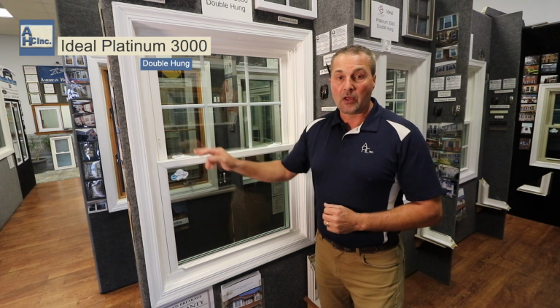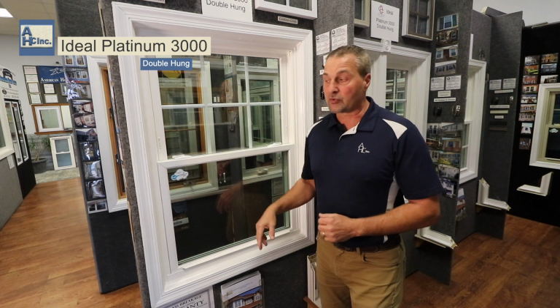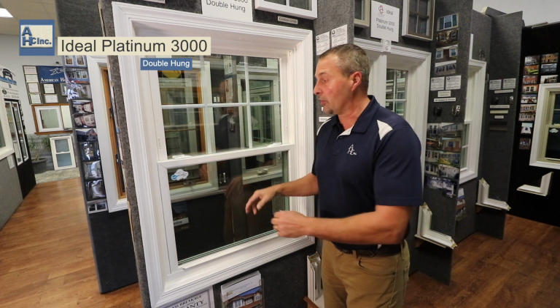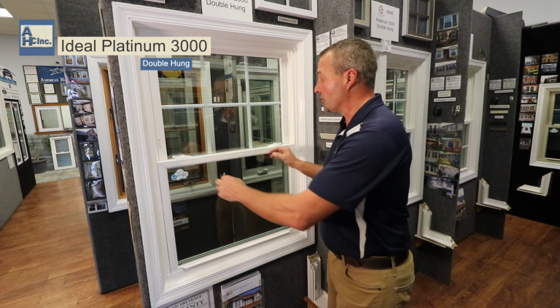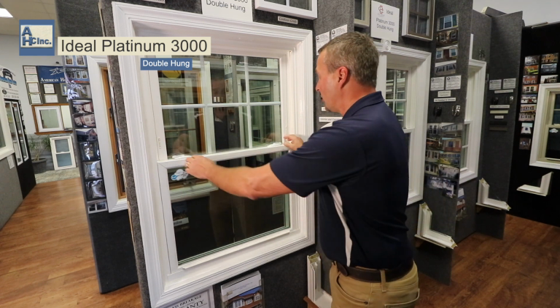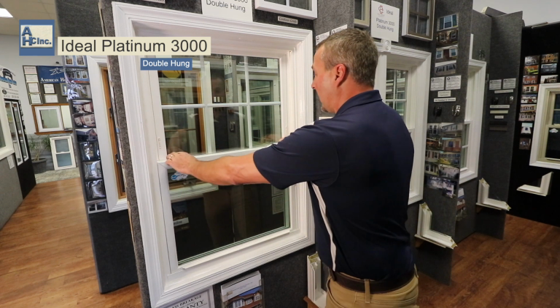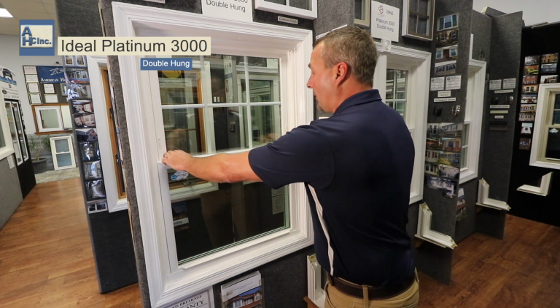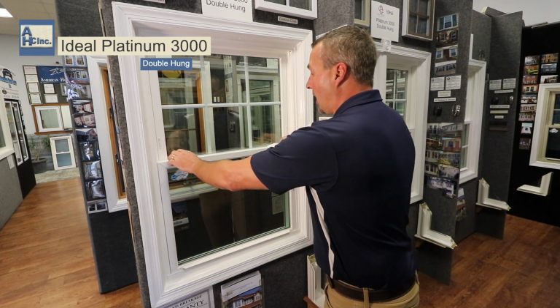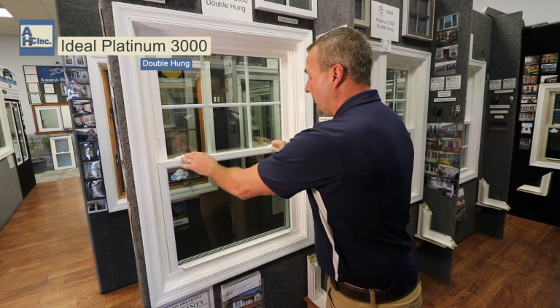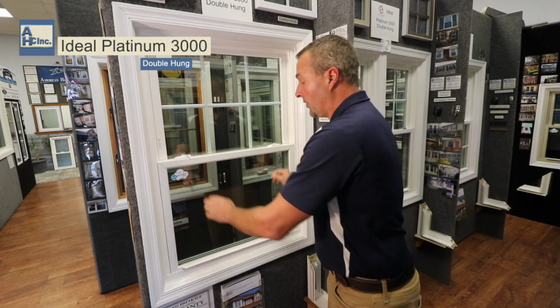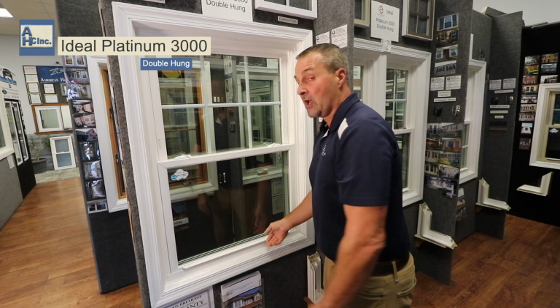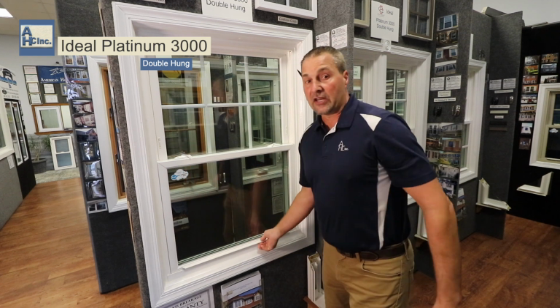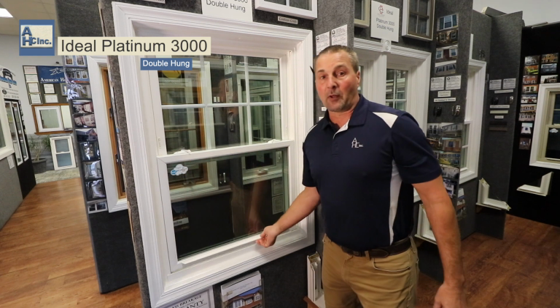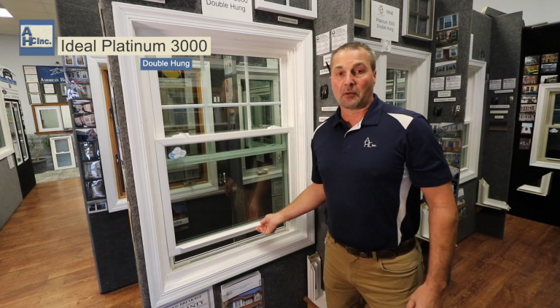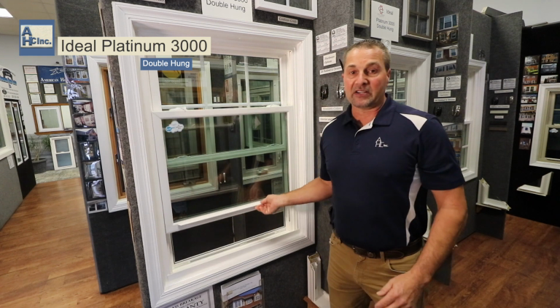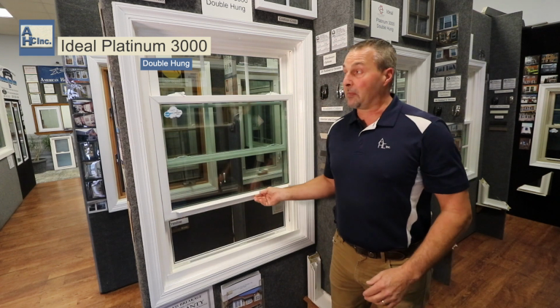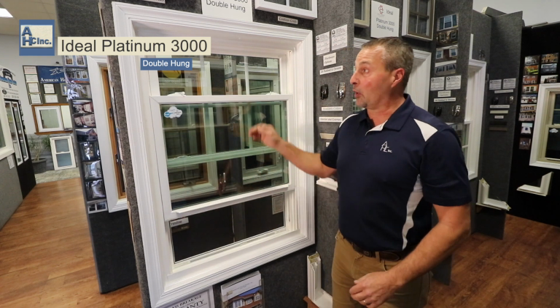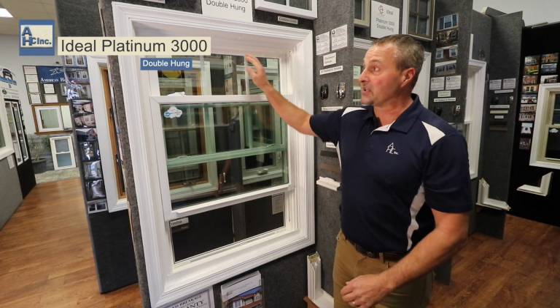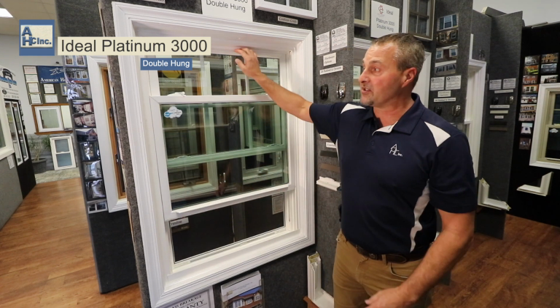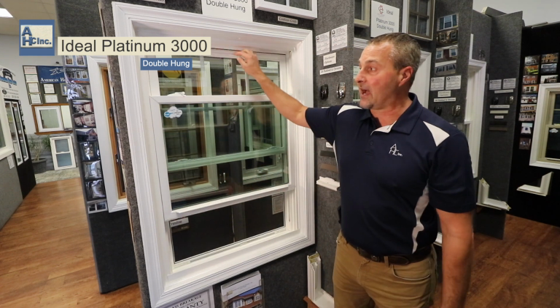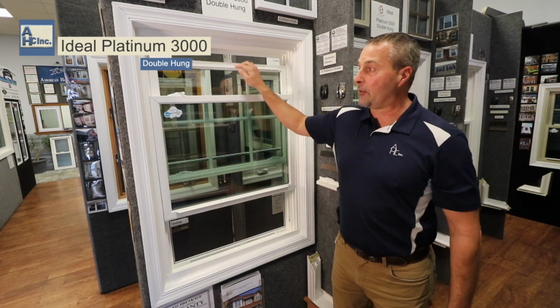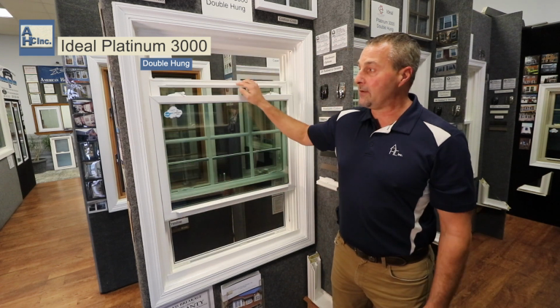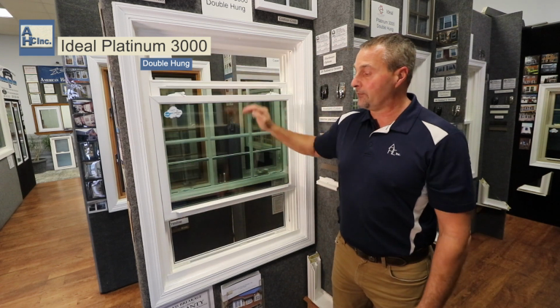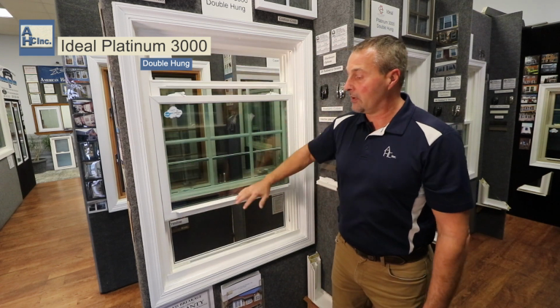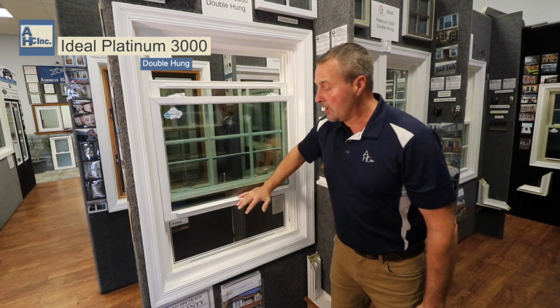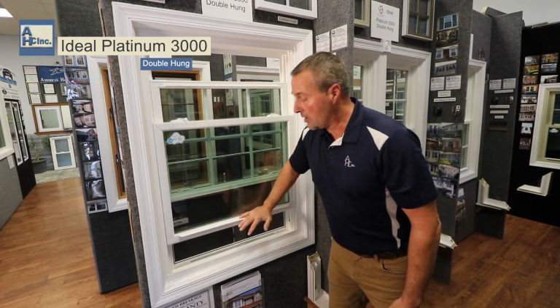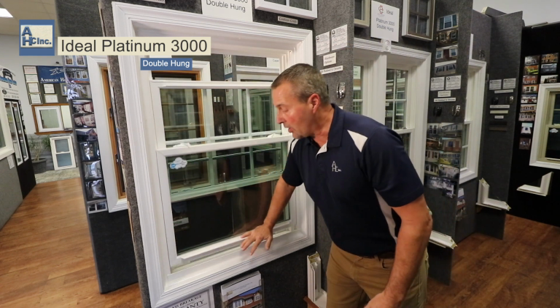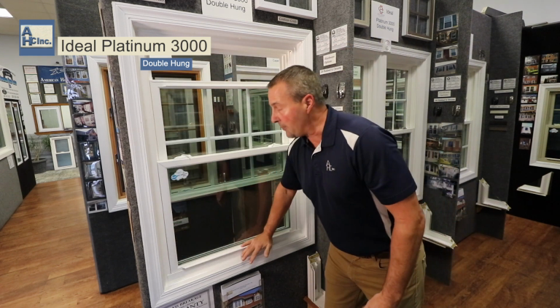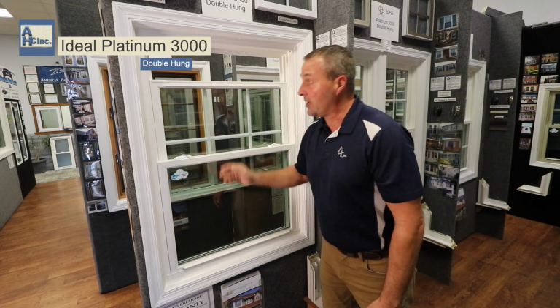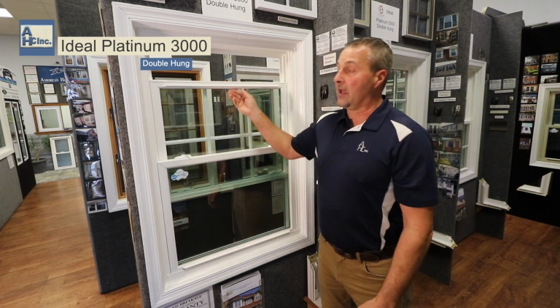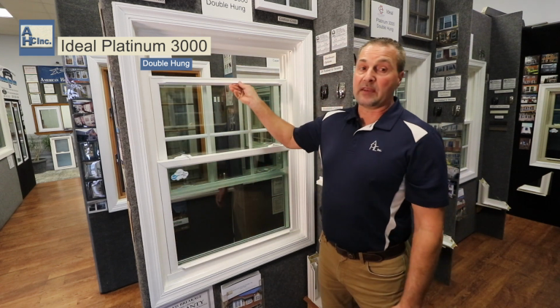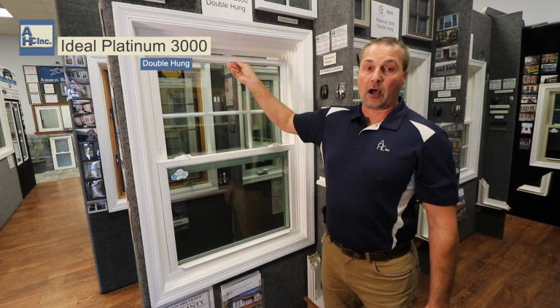This window is considered a double hung. A double hung means that both sashes operate up and down.